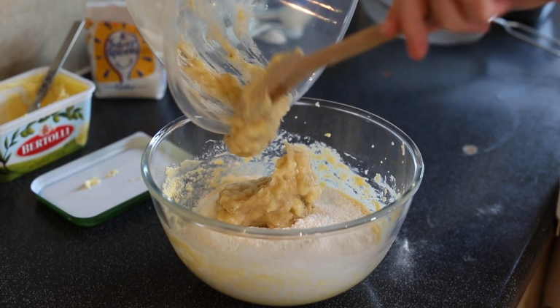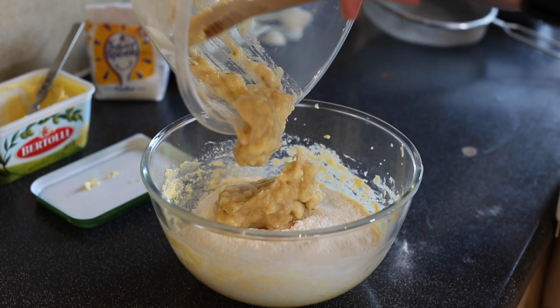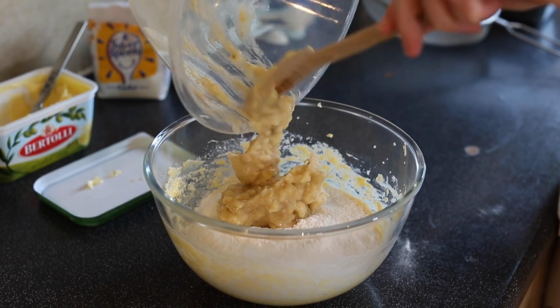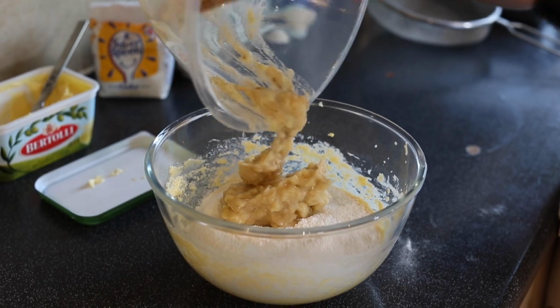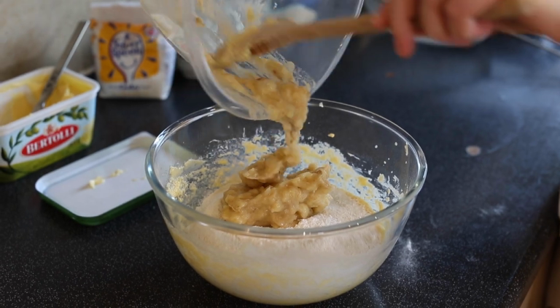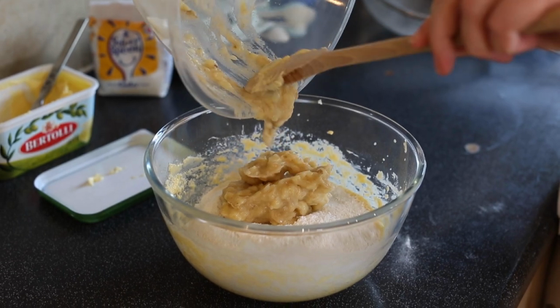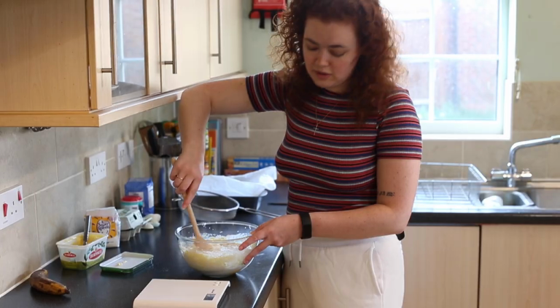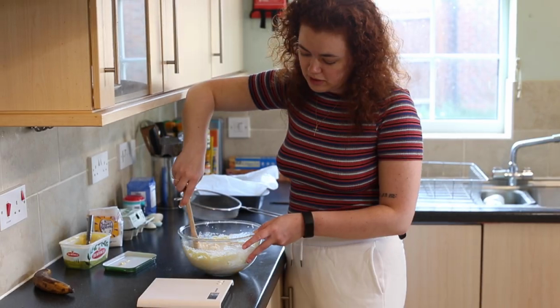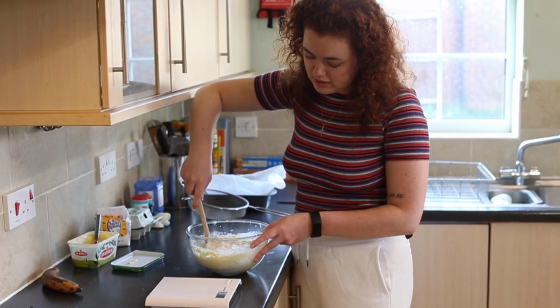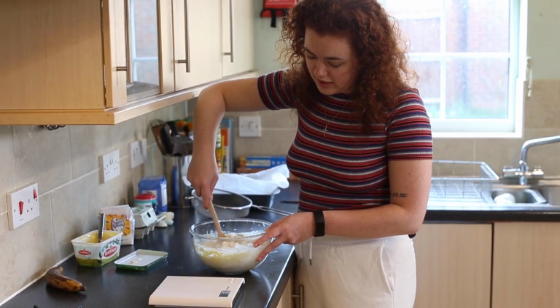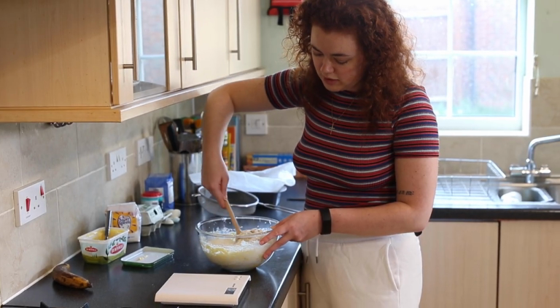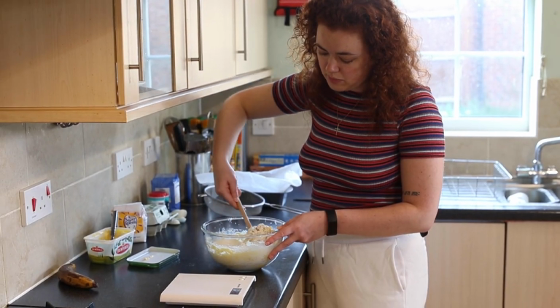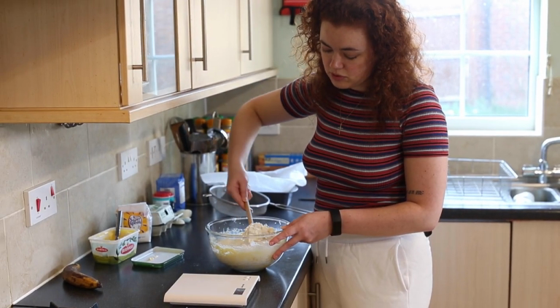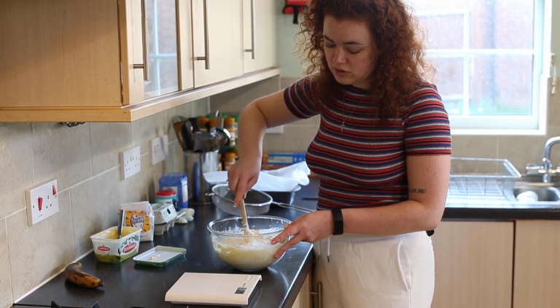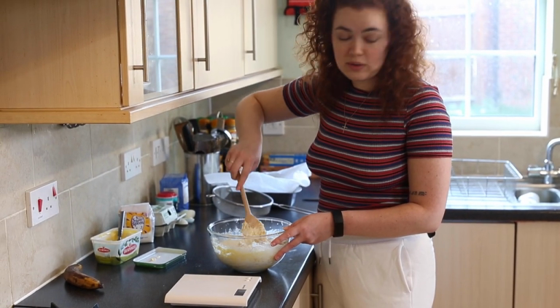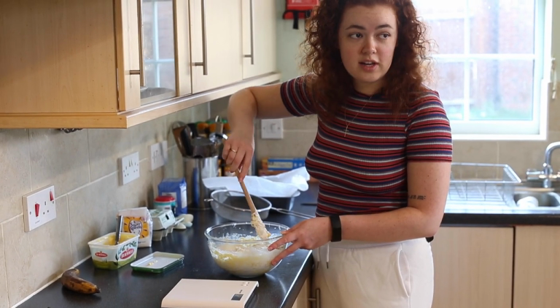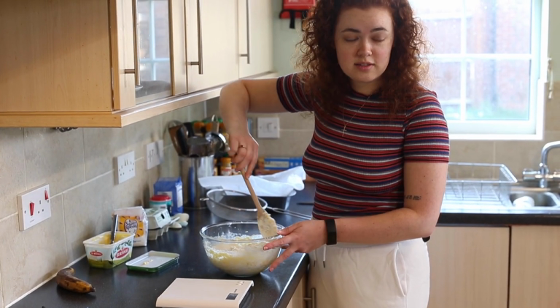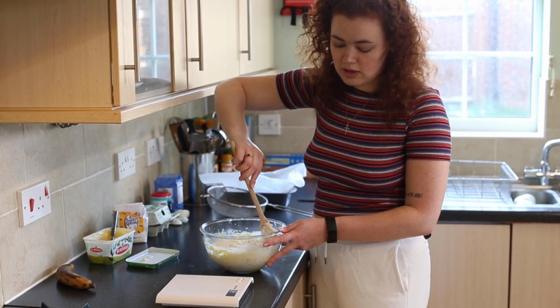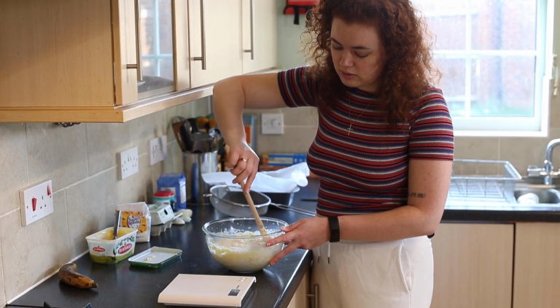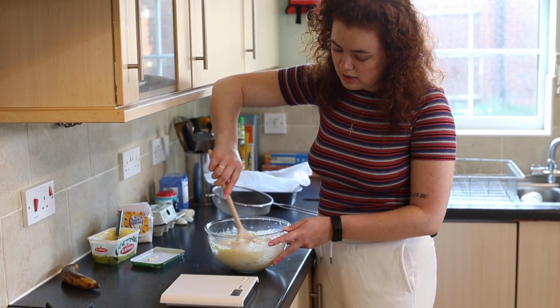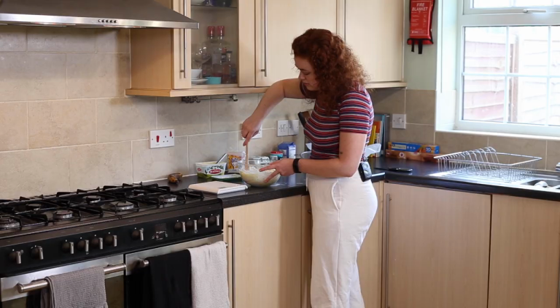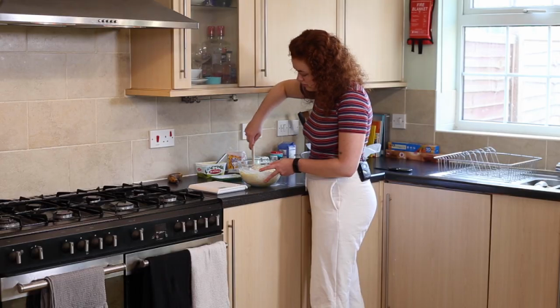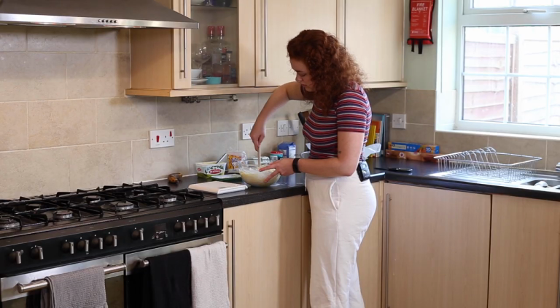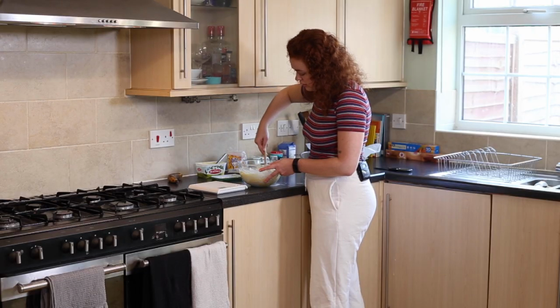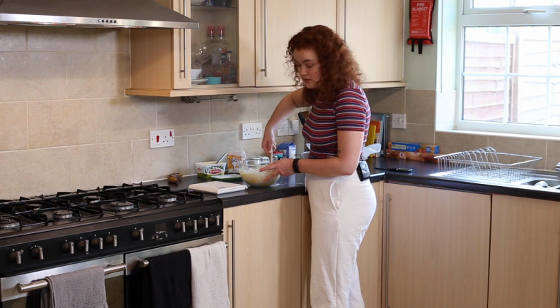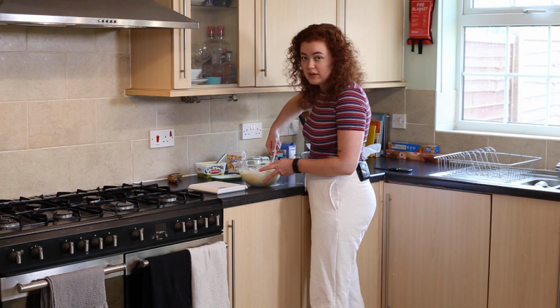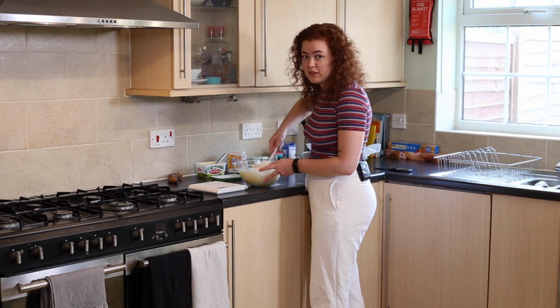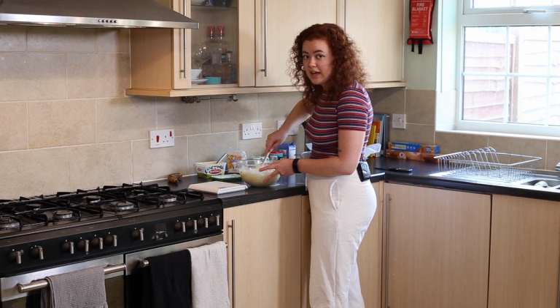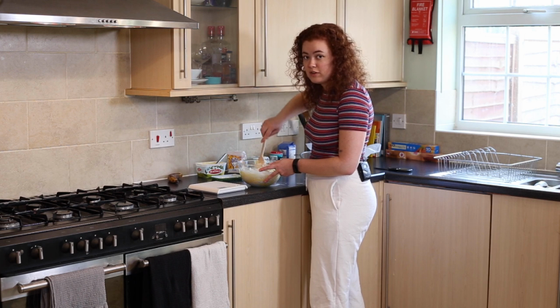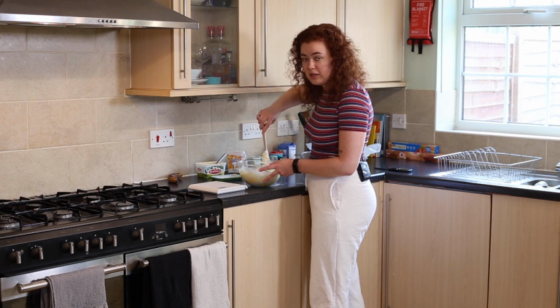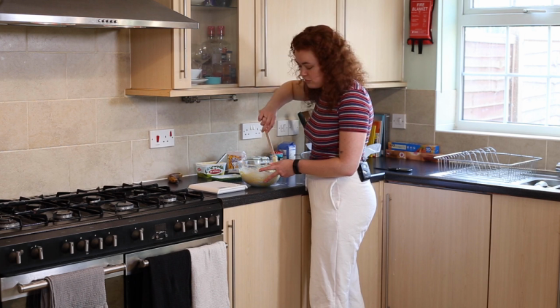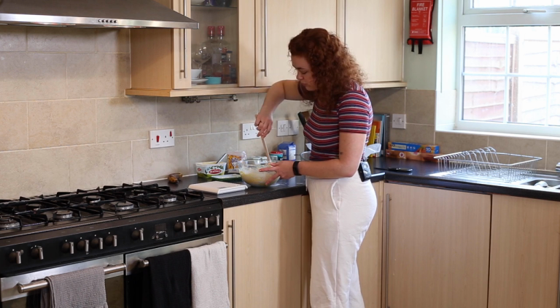When you're folding the mixture together you want to make sure that you do it nice and slow so that you don't get rid of any of the air that you've beaten before.